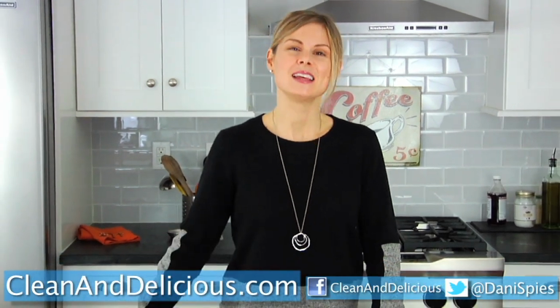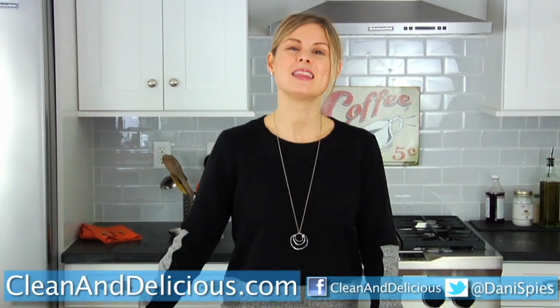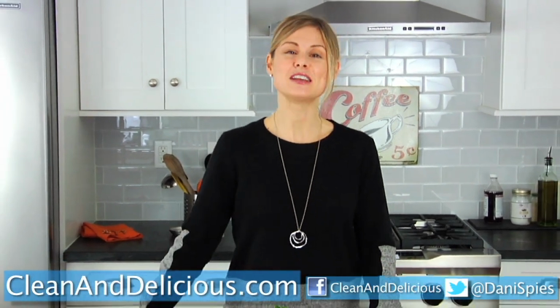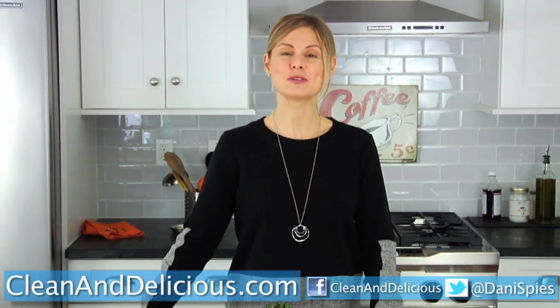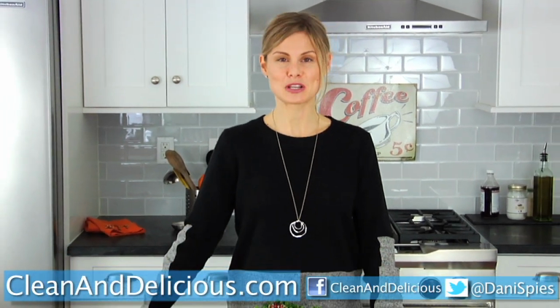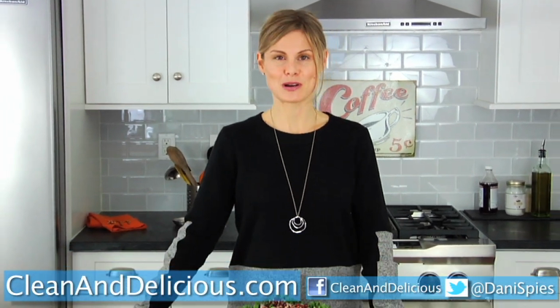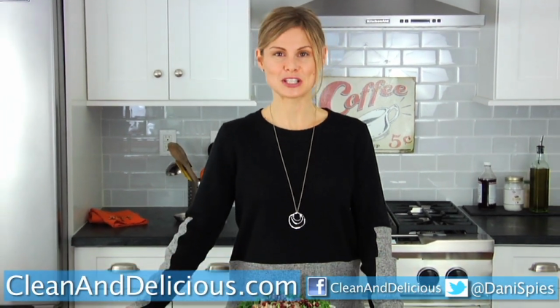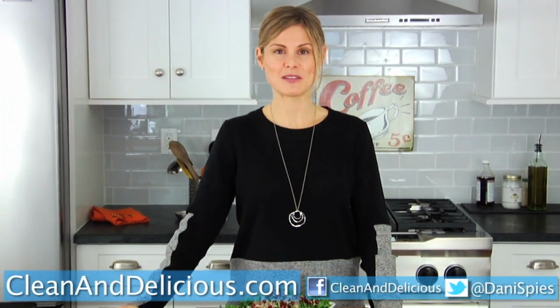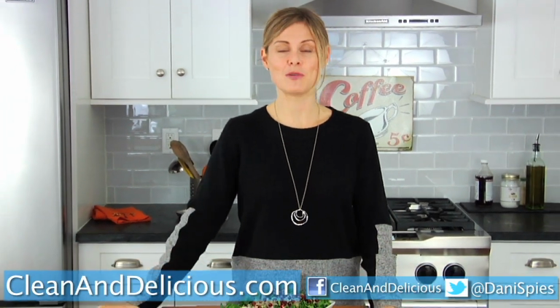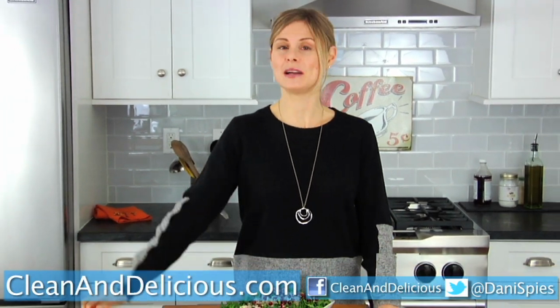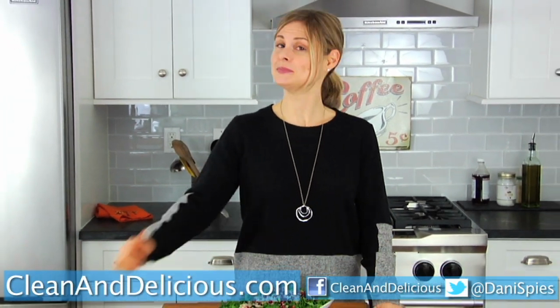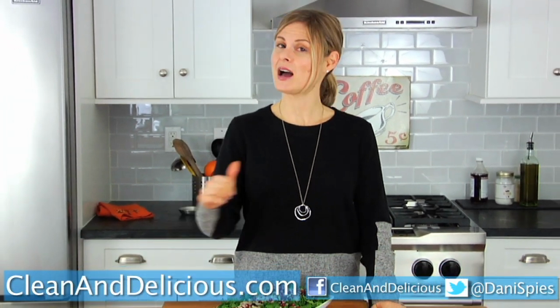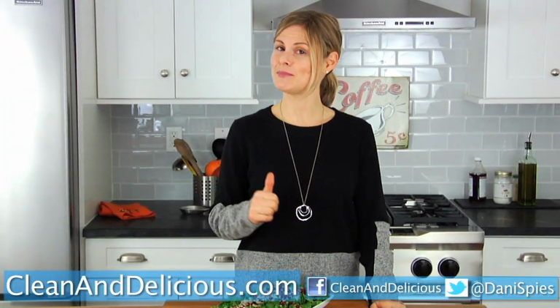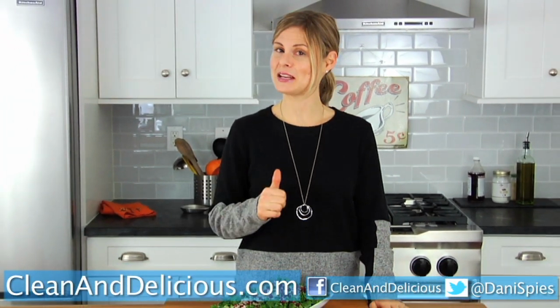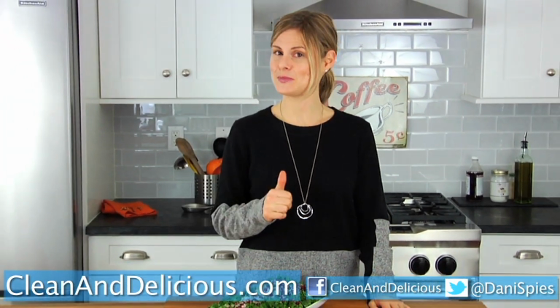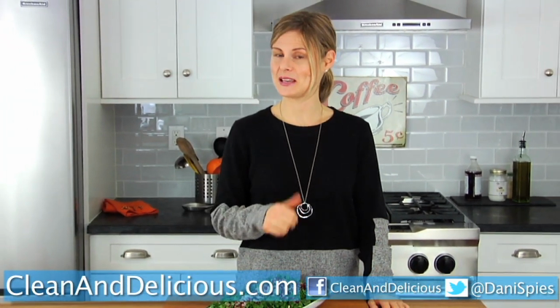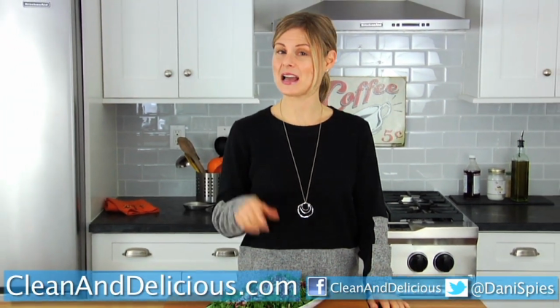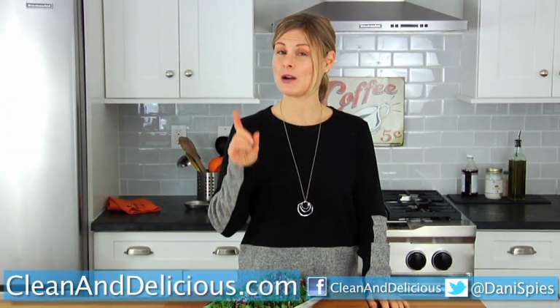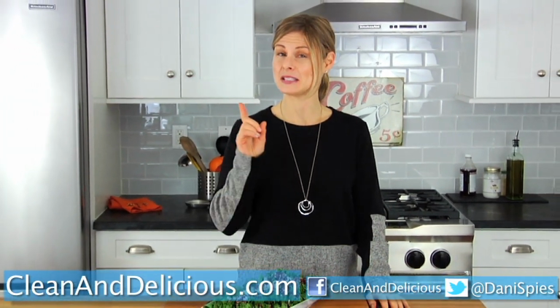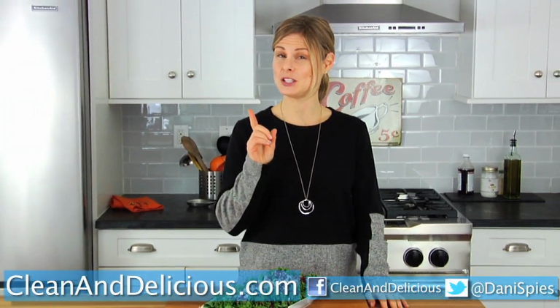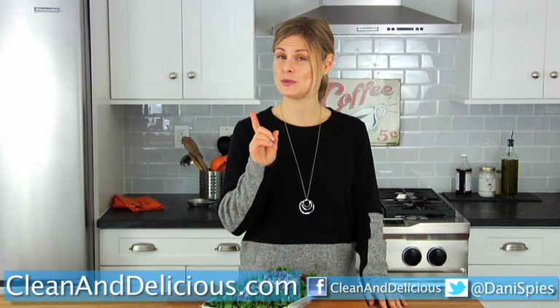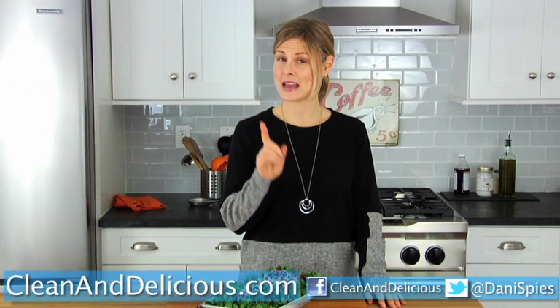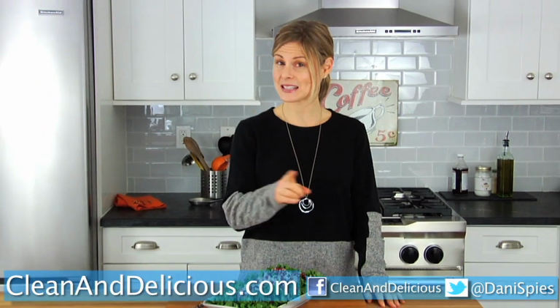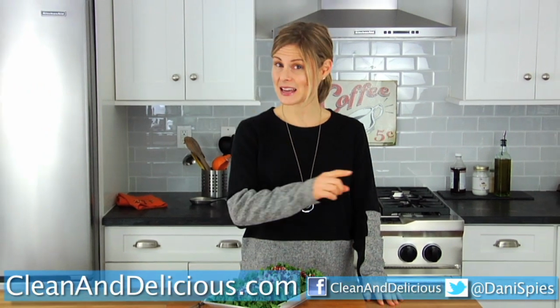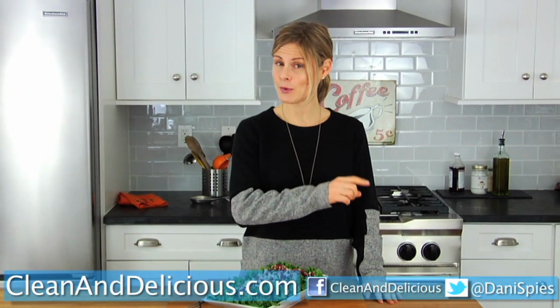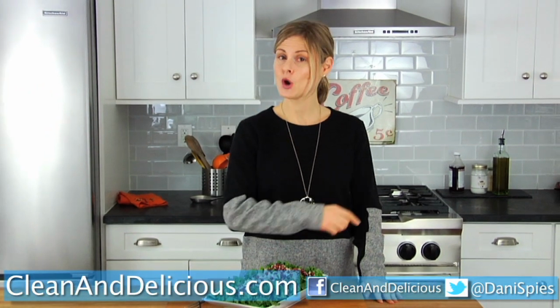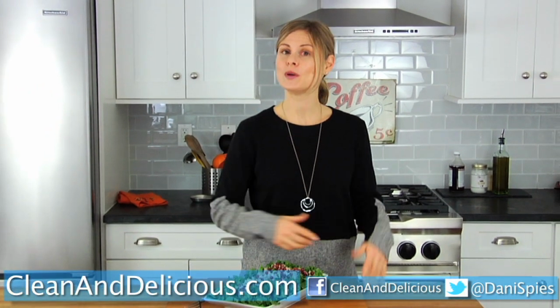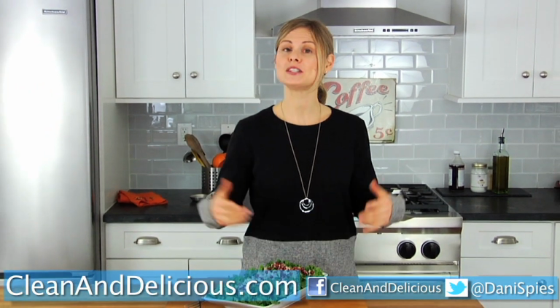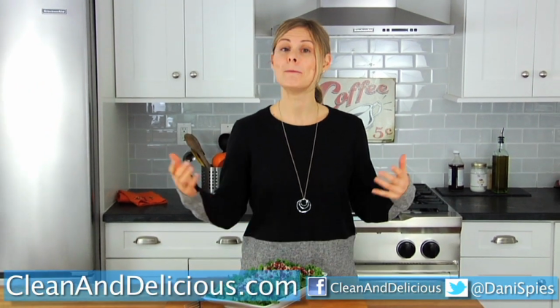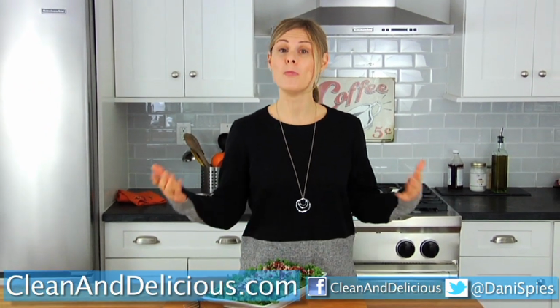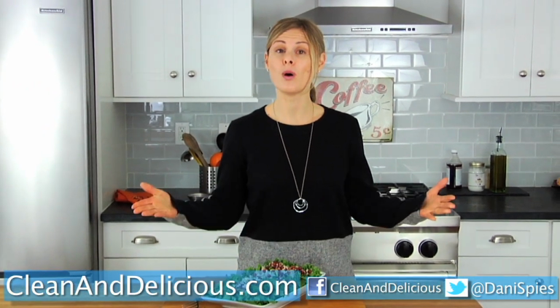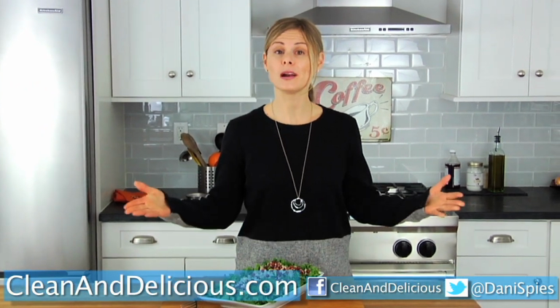Thanks so much for watching everyone. I'm Dani Spies. I will see you next time with some more clean and deliciousness.